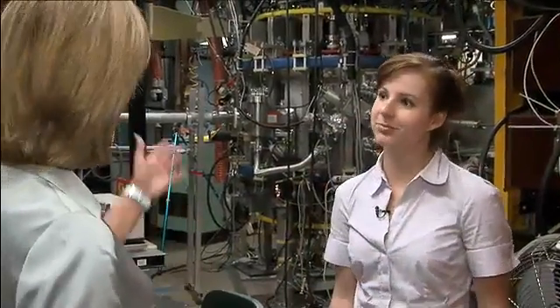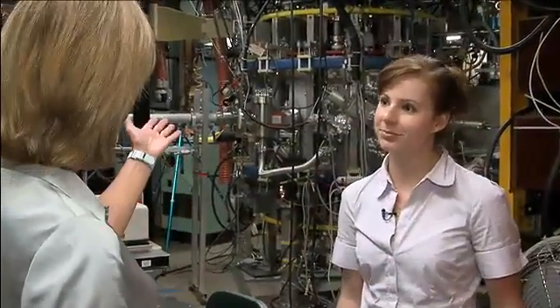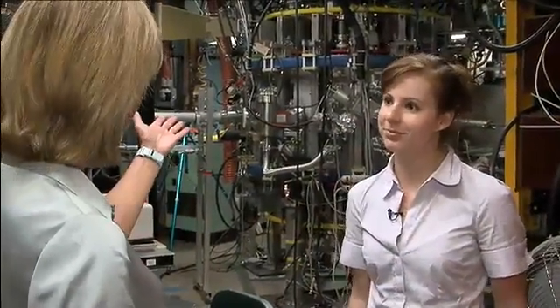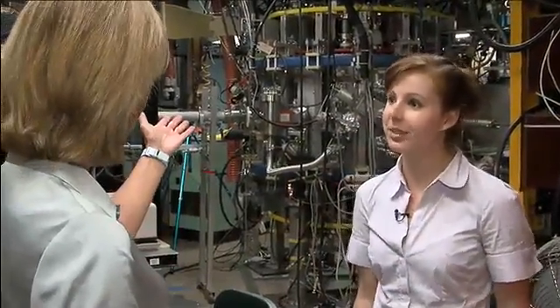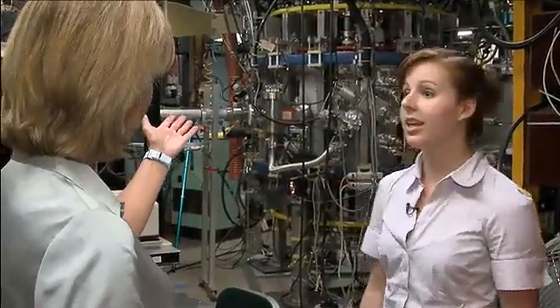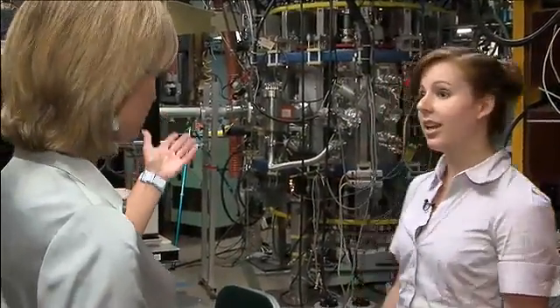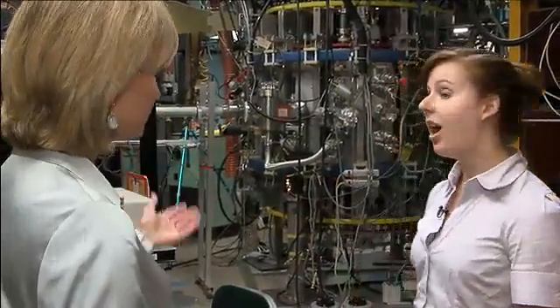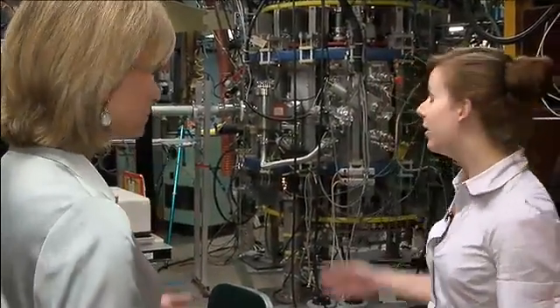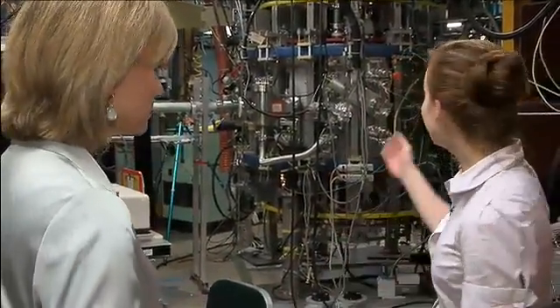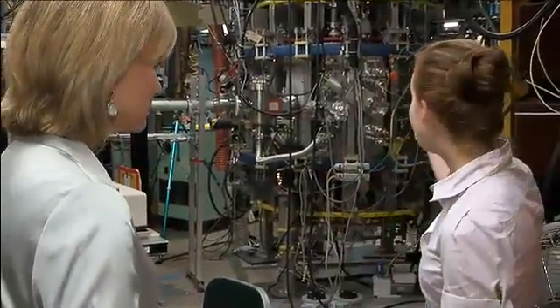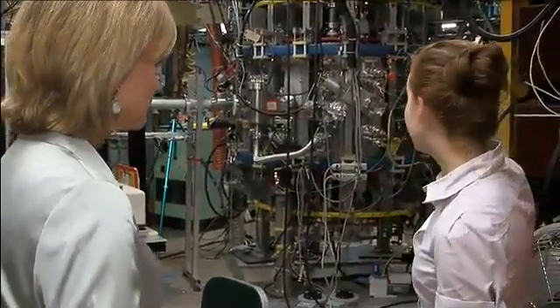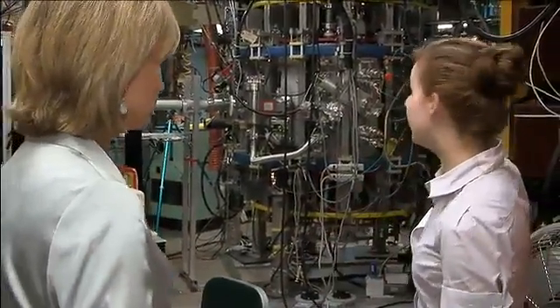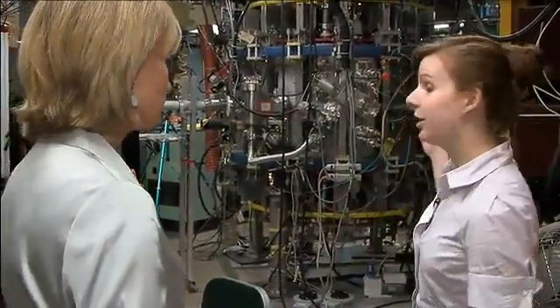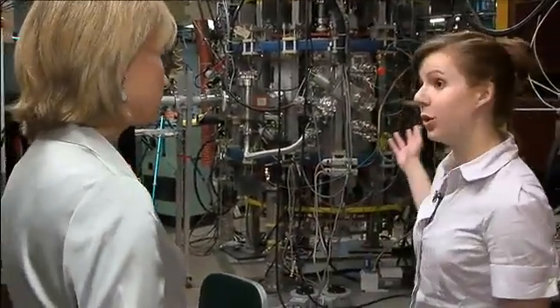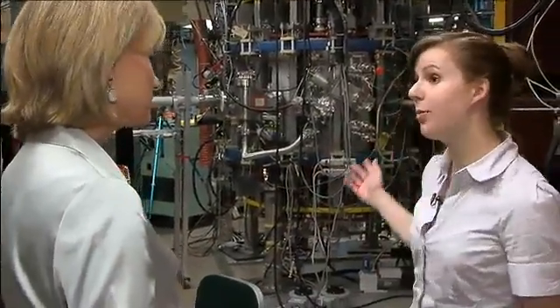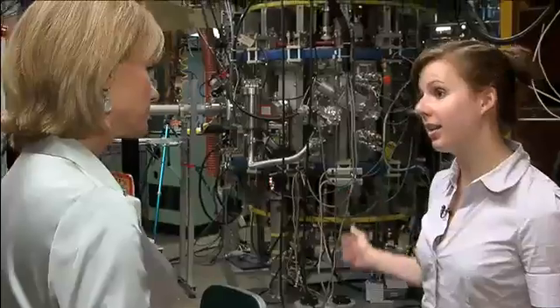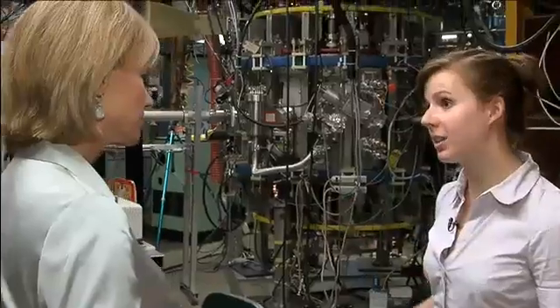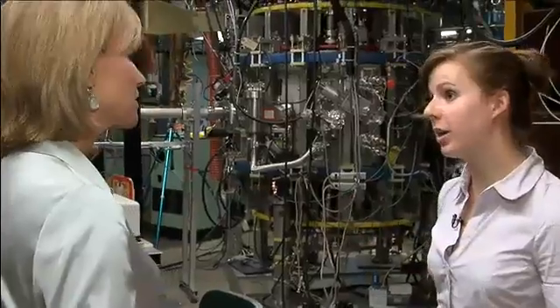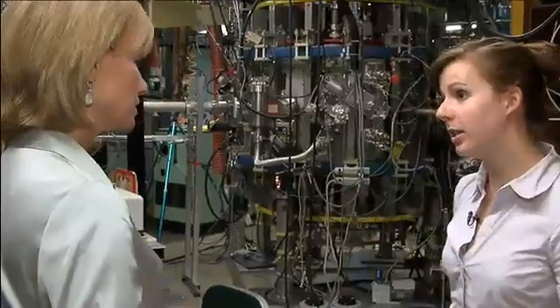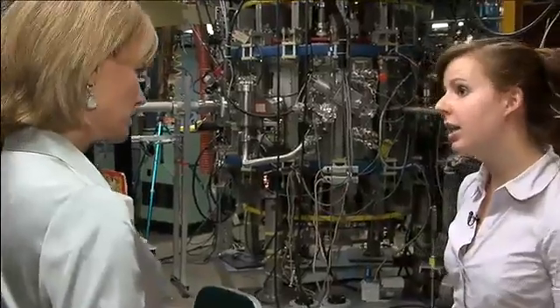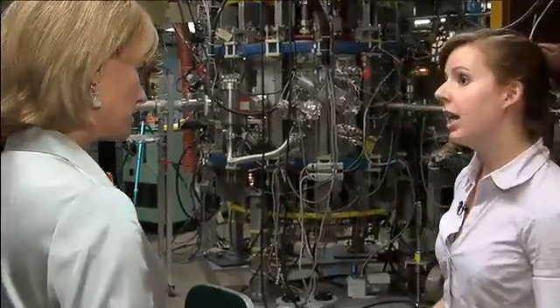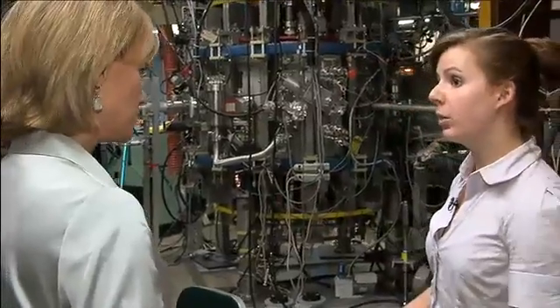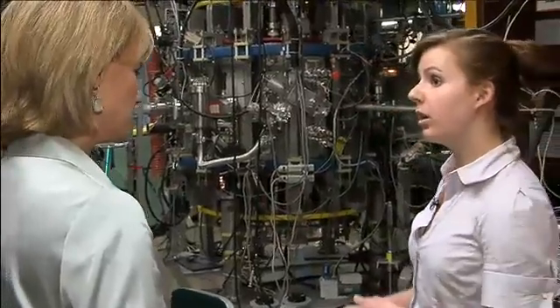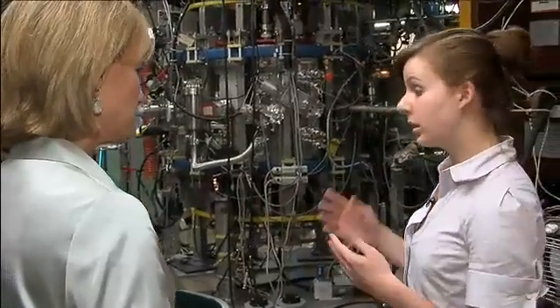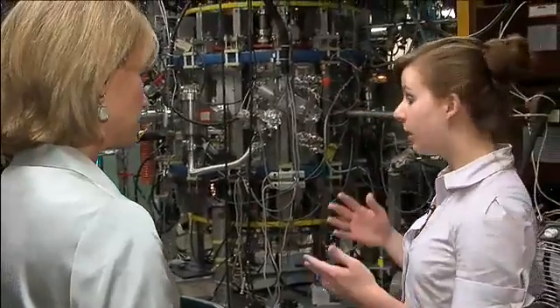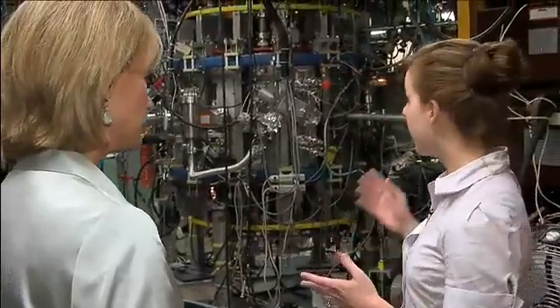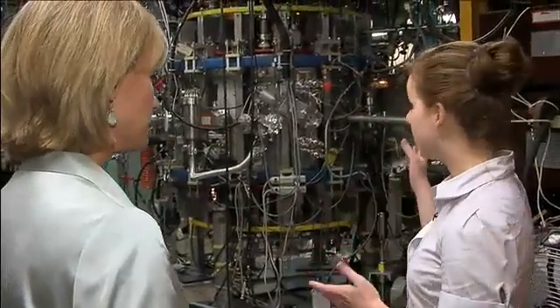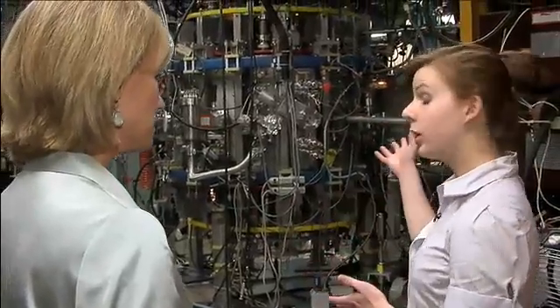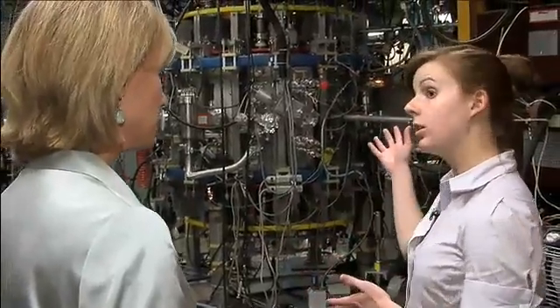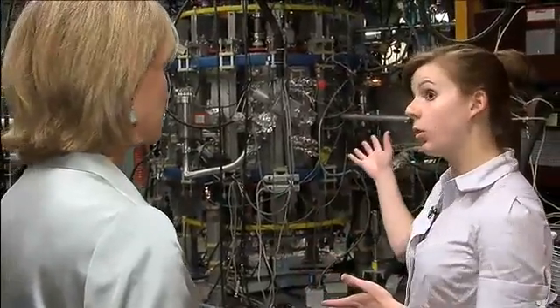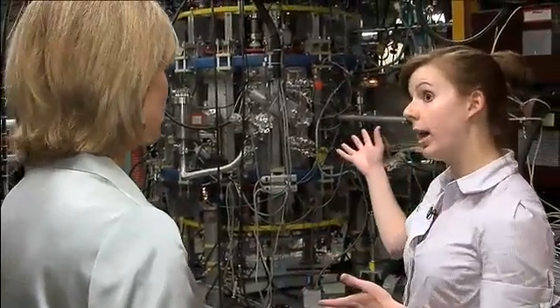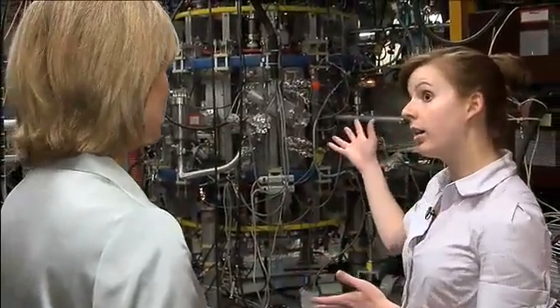Okay, and what are we seeing here behind you? Here we have the lithium tokamak experiment, and we're a small-scale spherical tokamak.